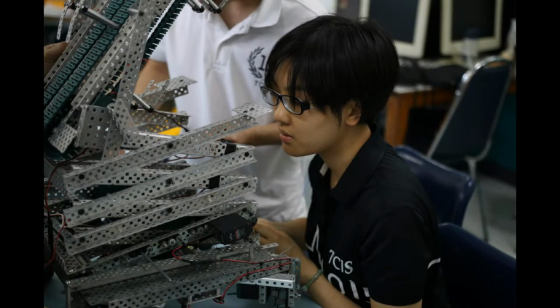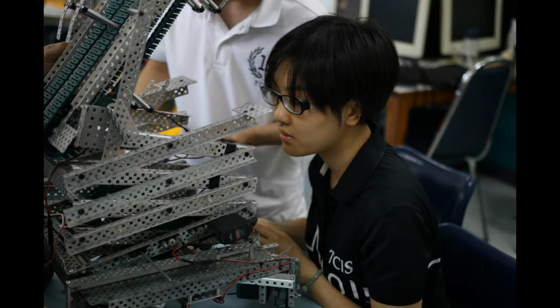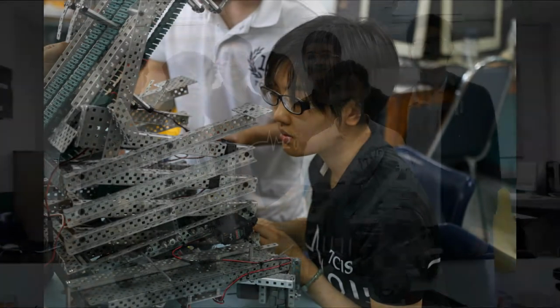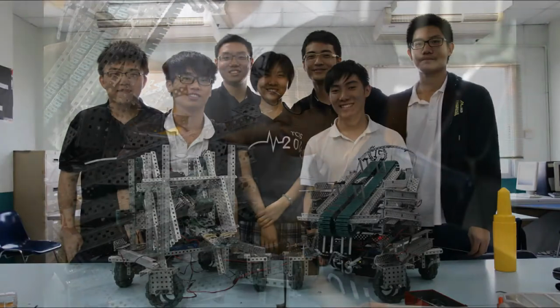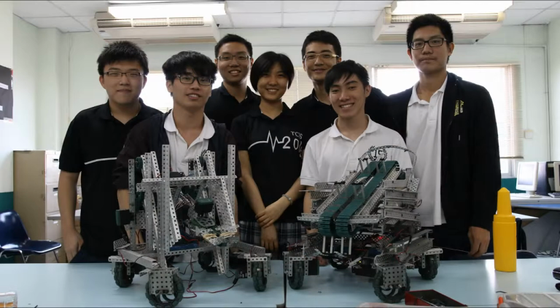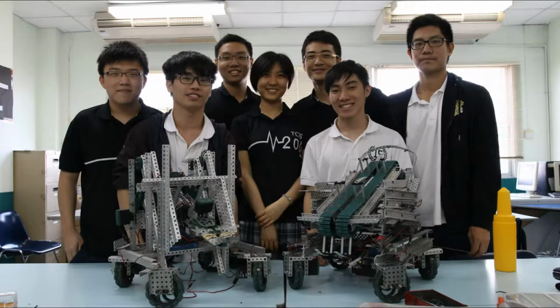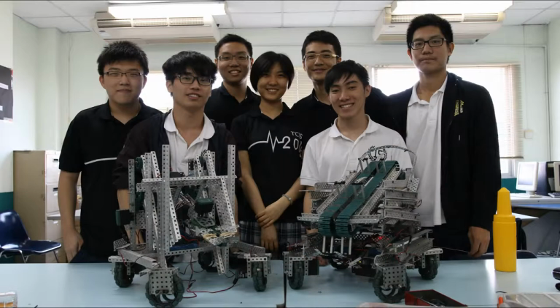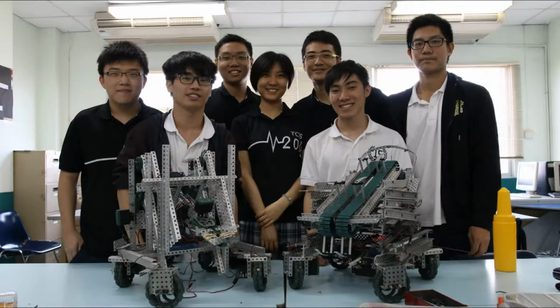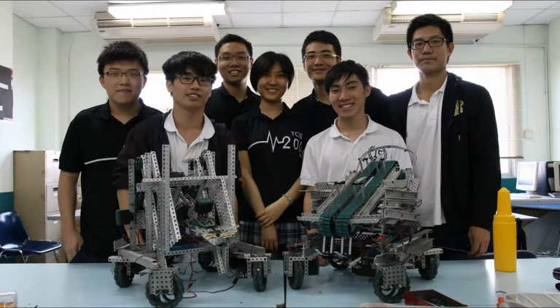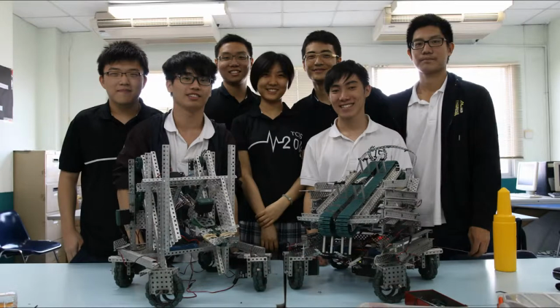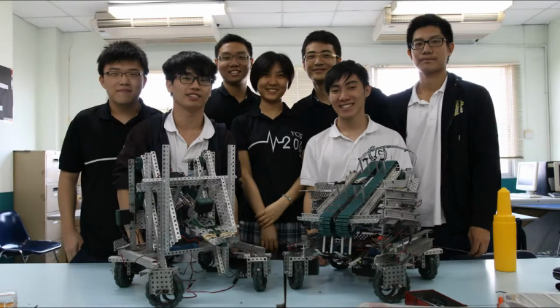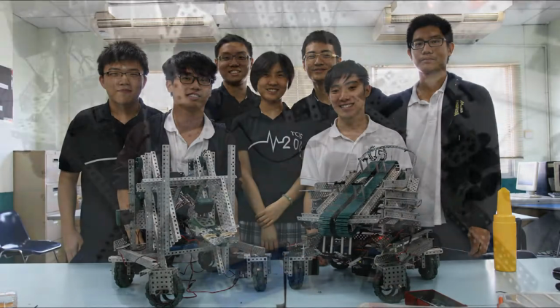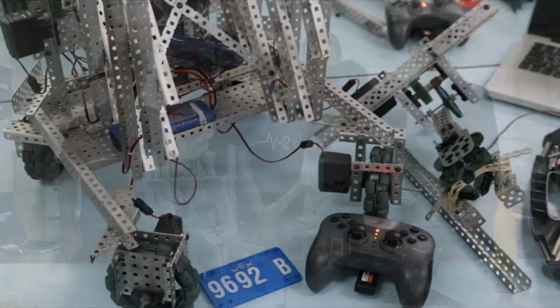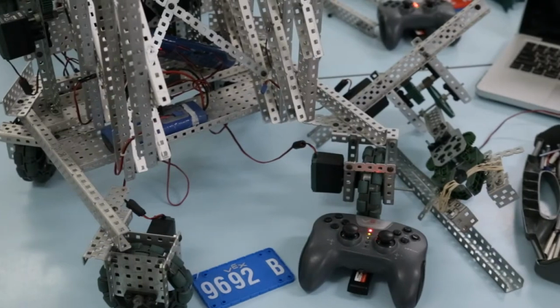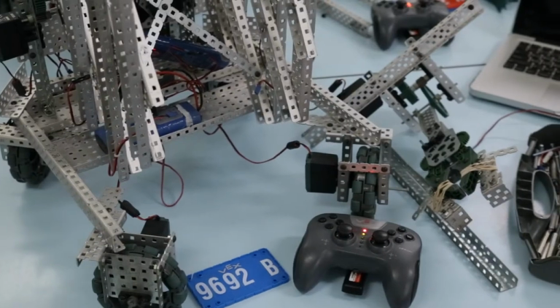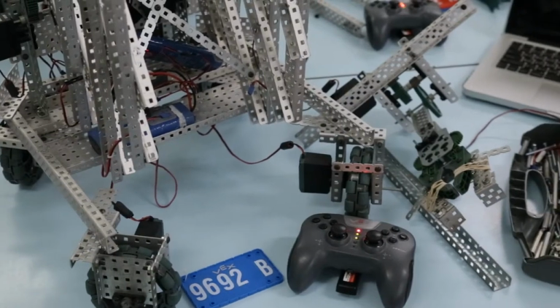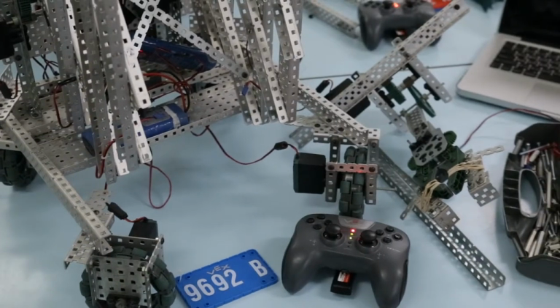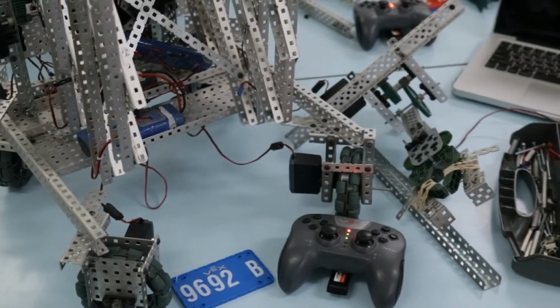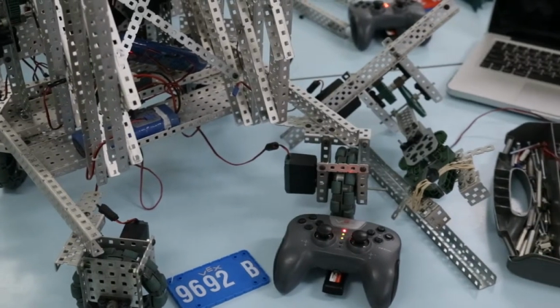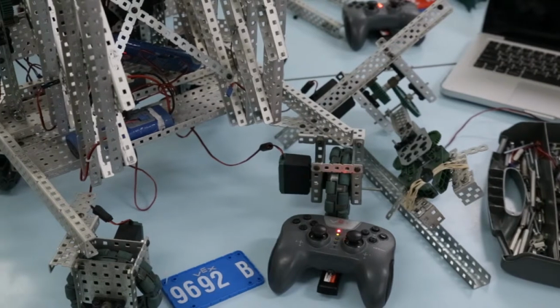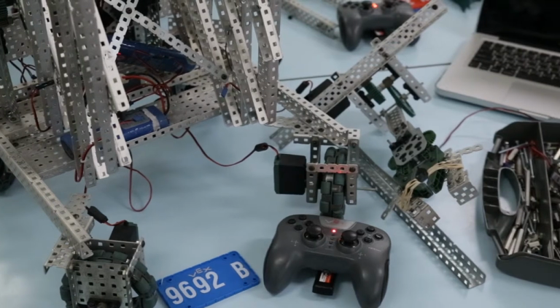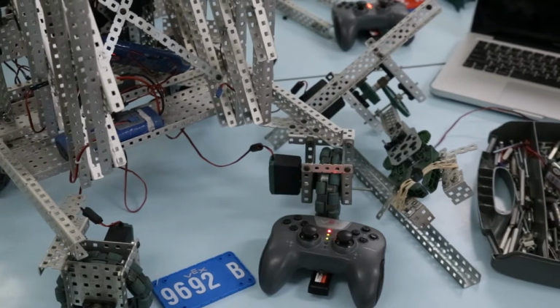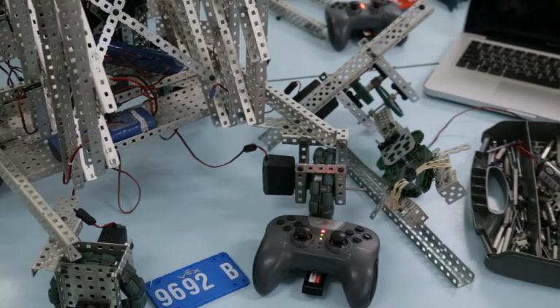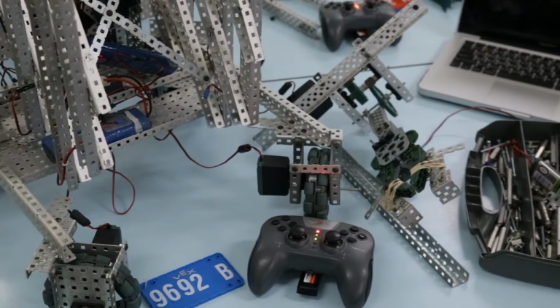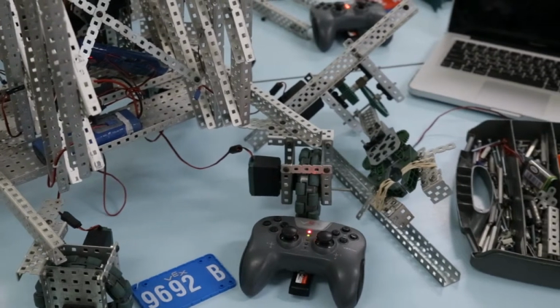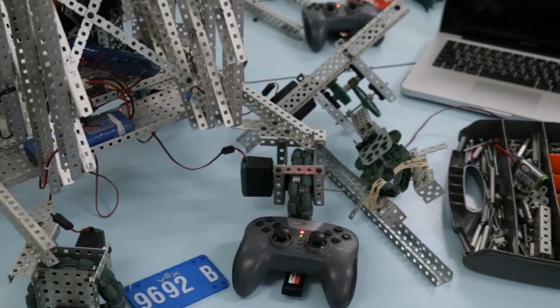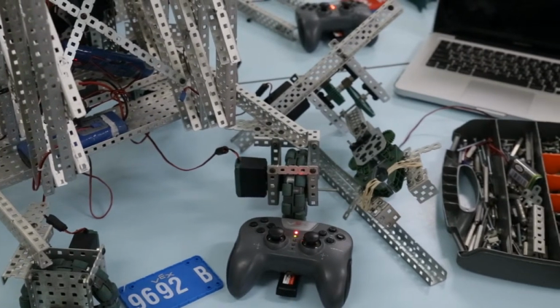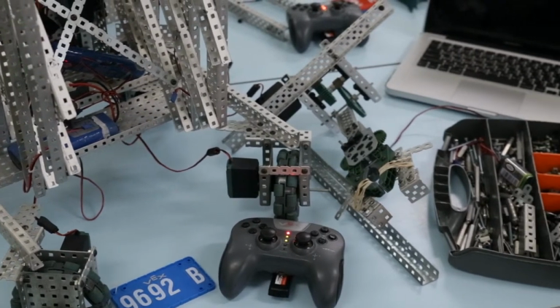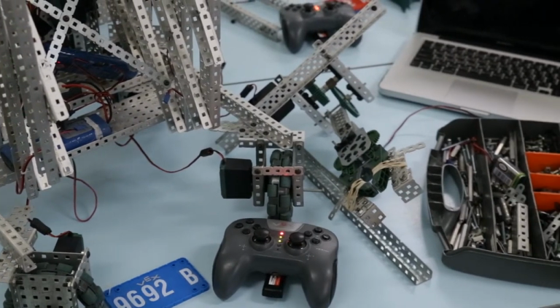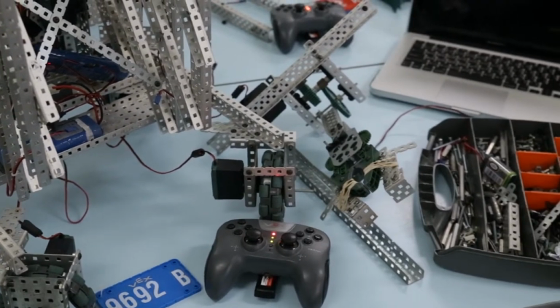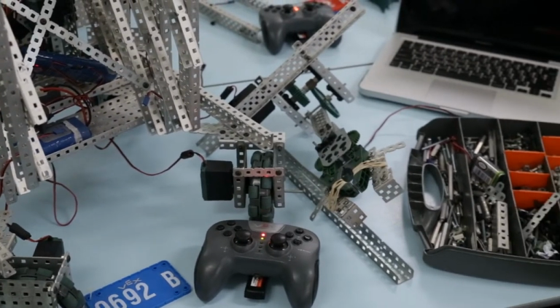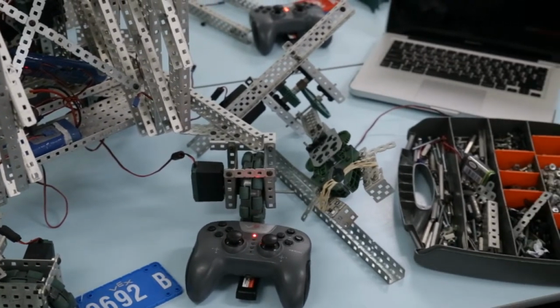Robotics courses train students who are interested in becoming engineers in the future.